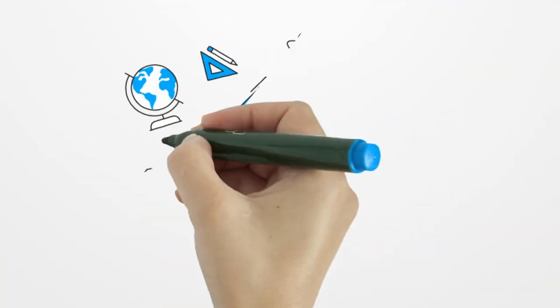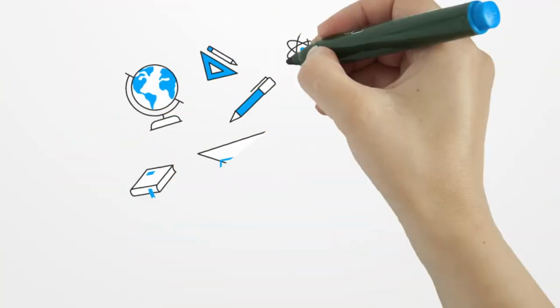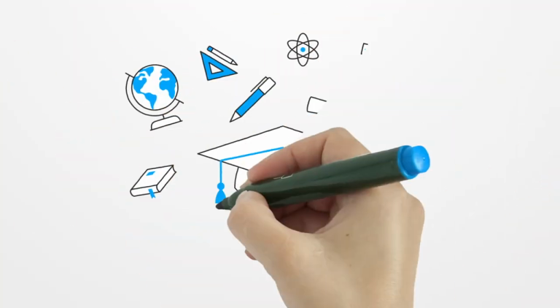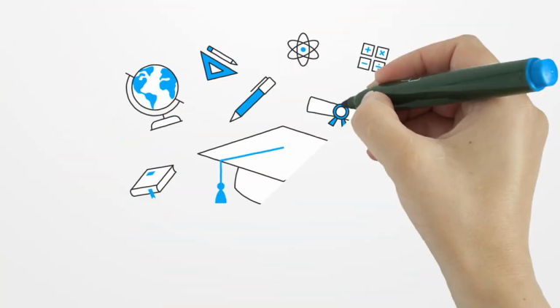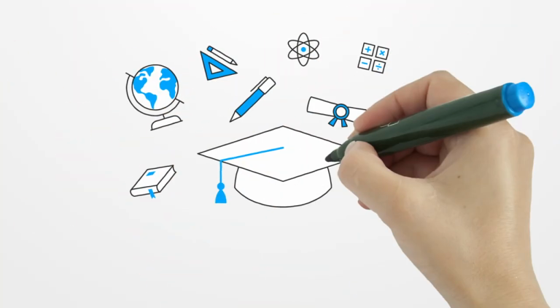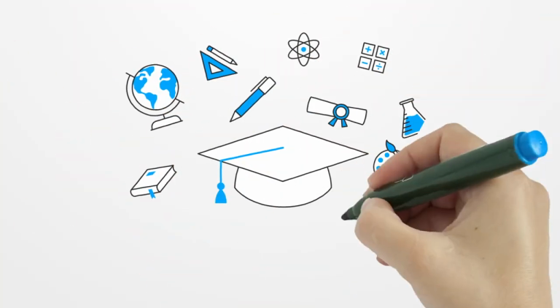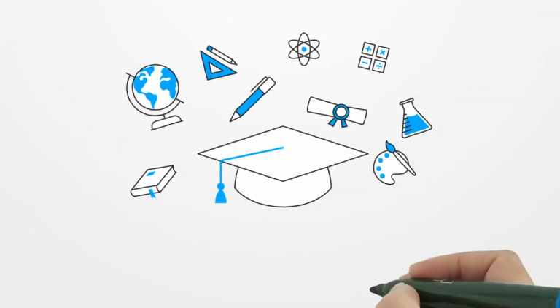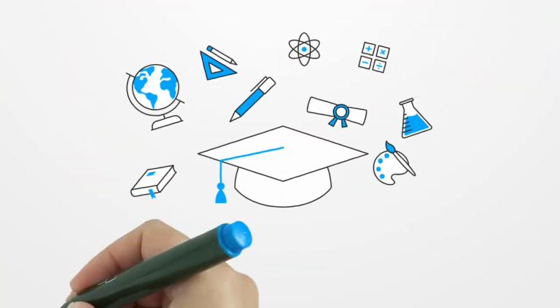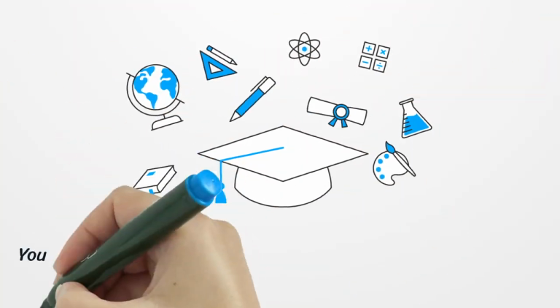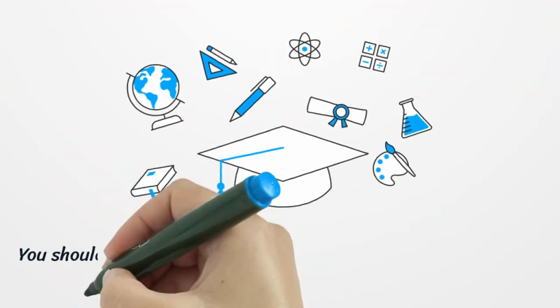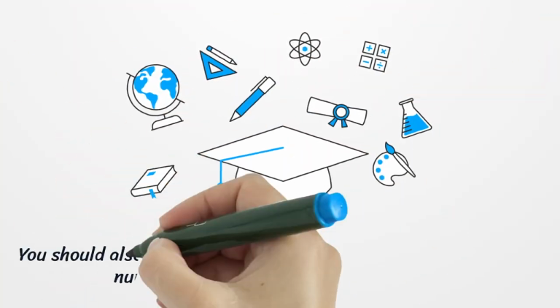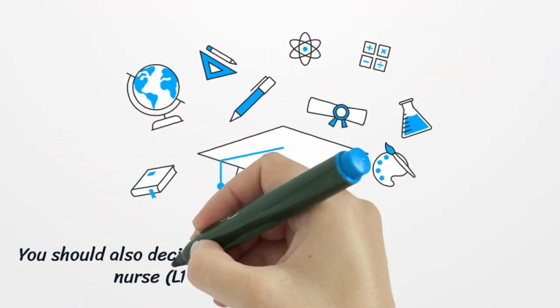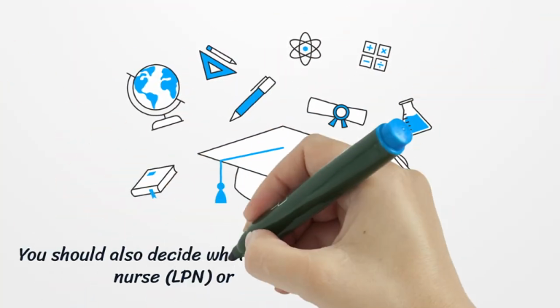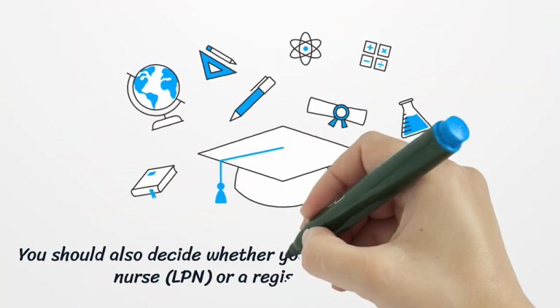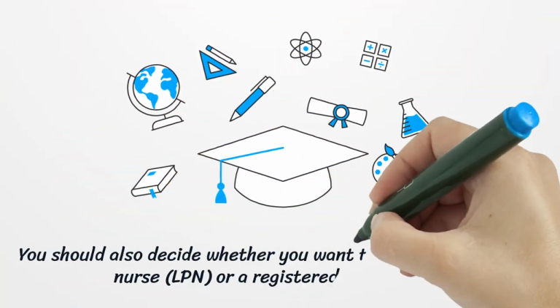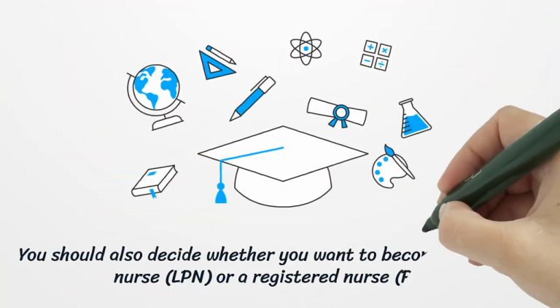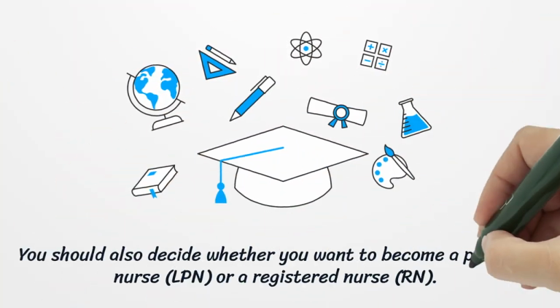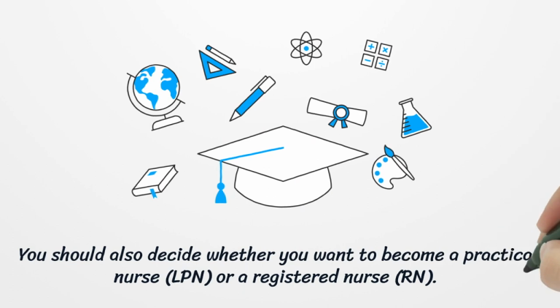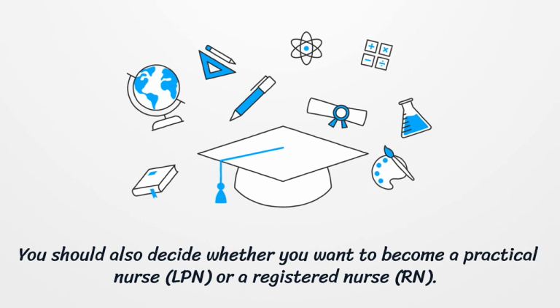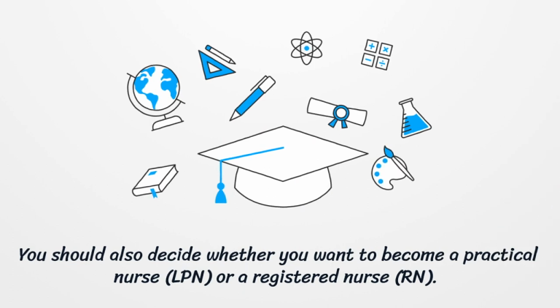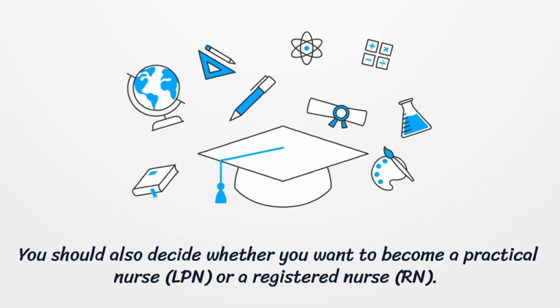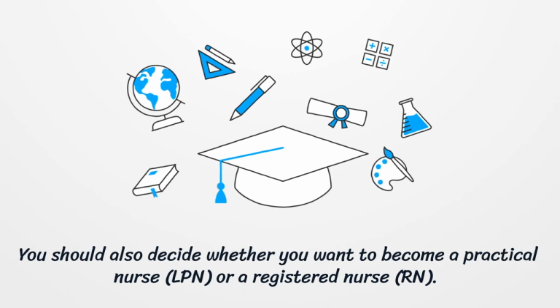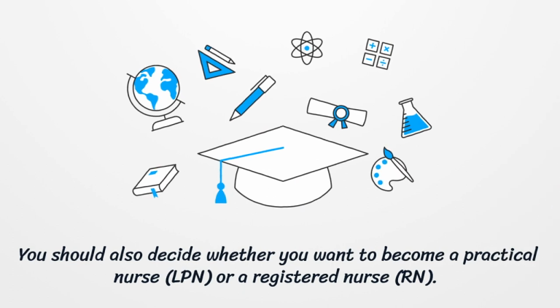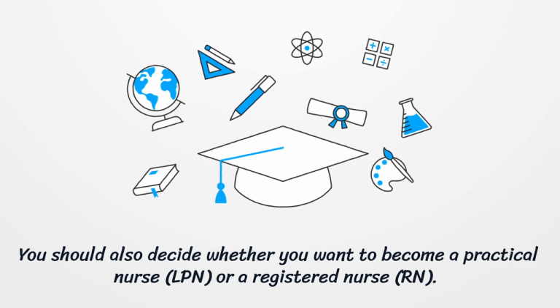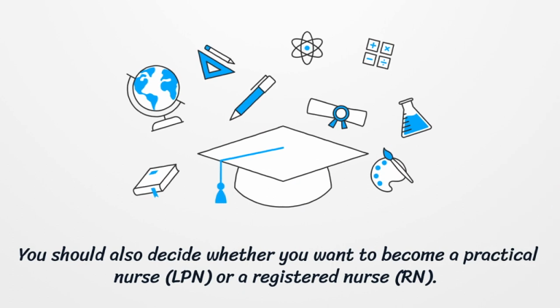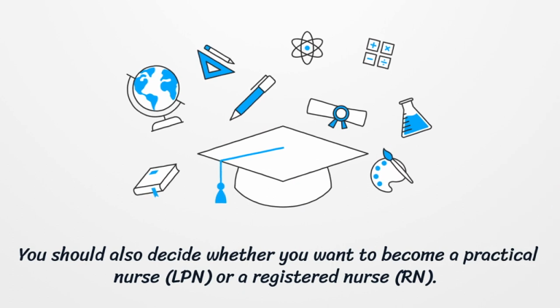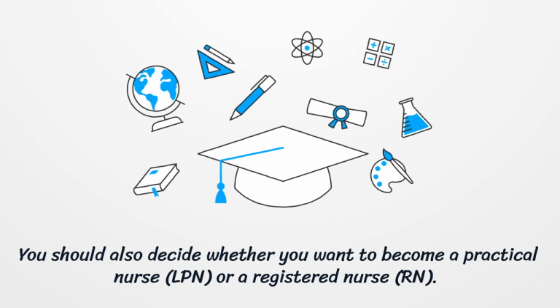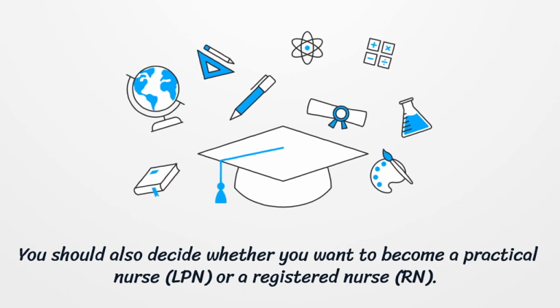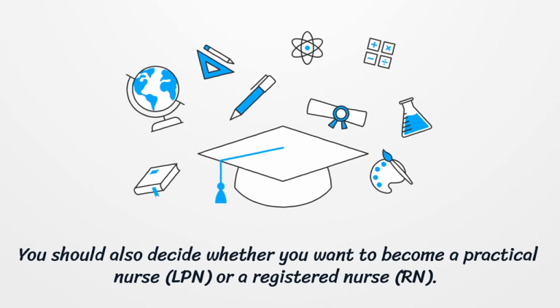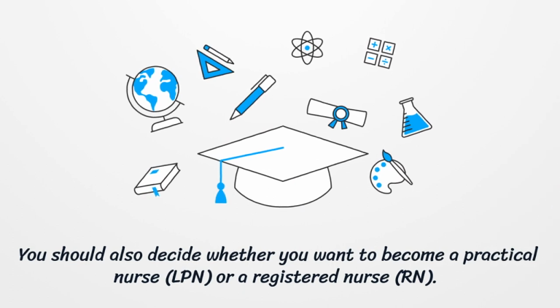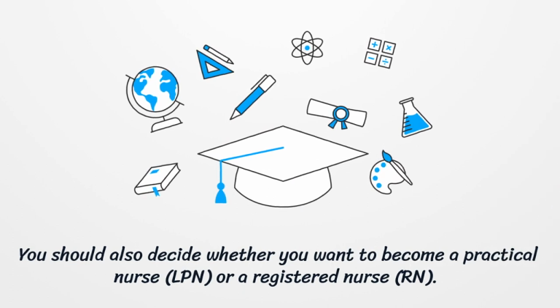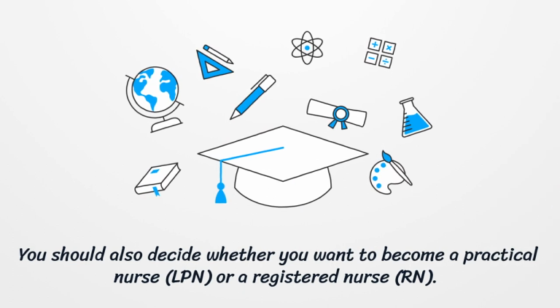You should also decide whether you want to become a practical nurse, LPN, or a registered nurse, RN.